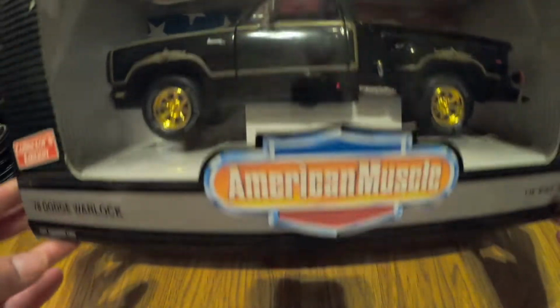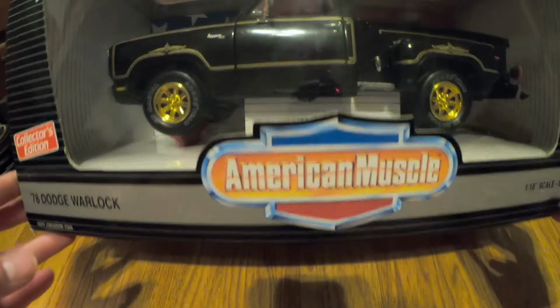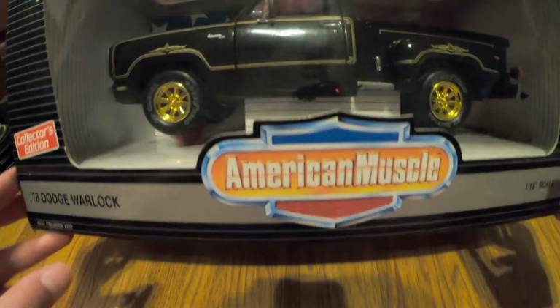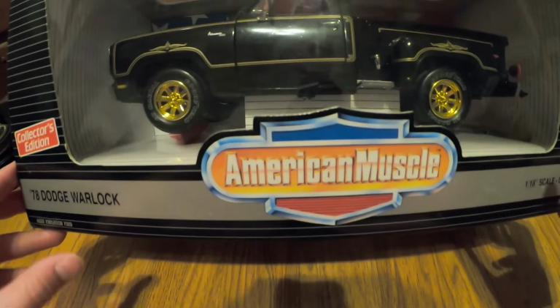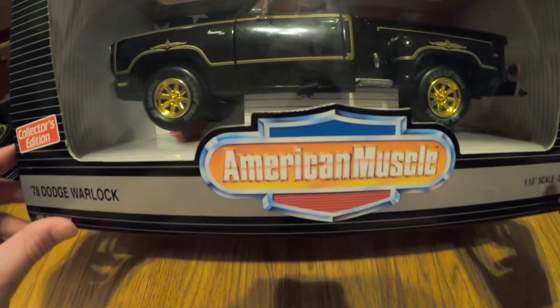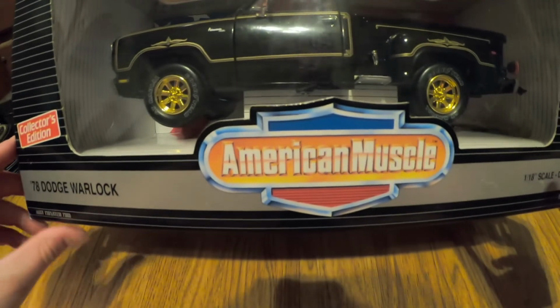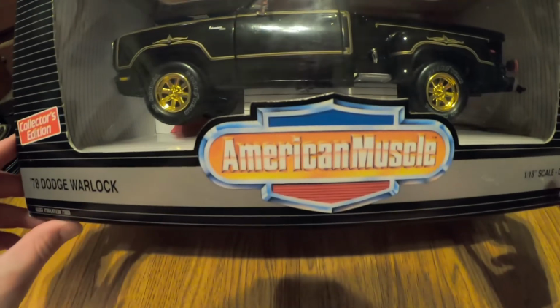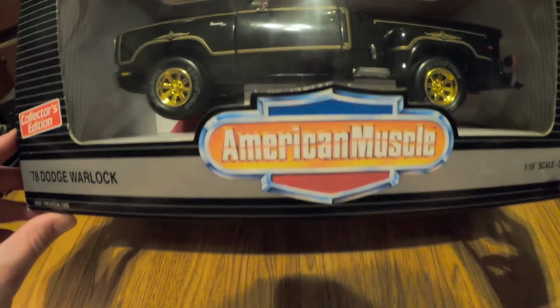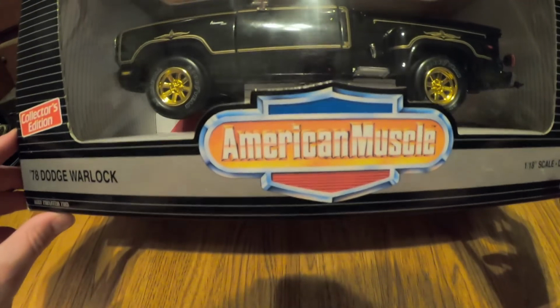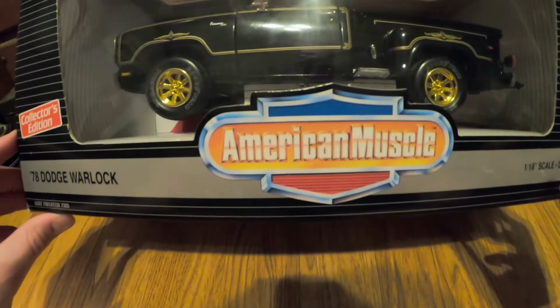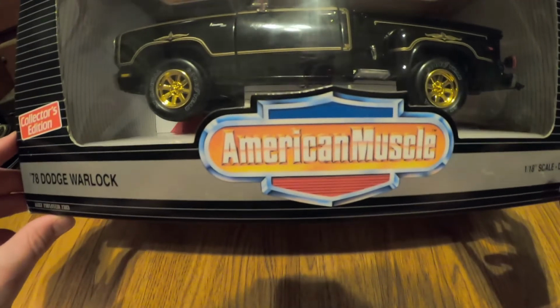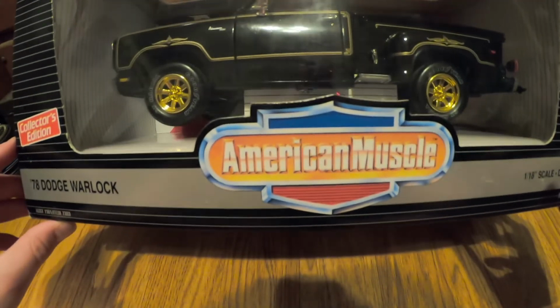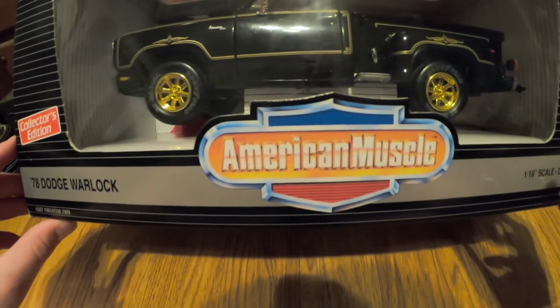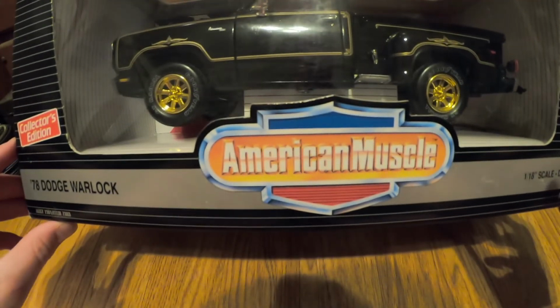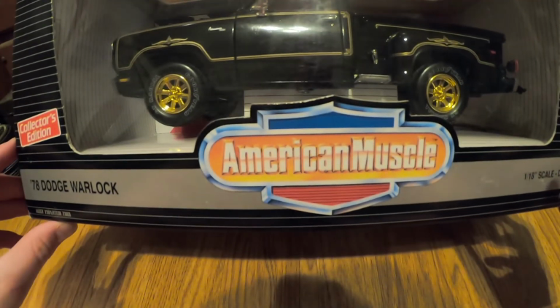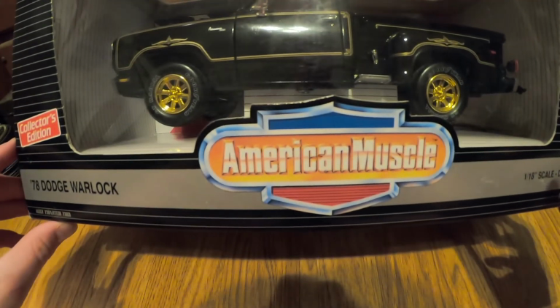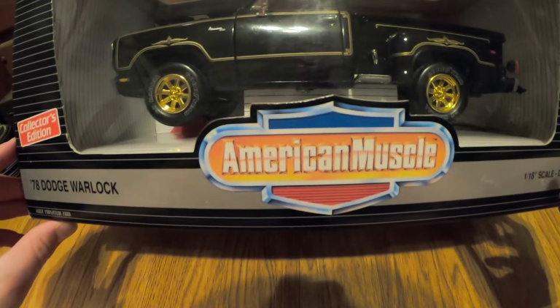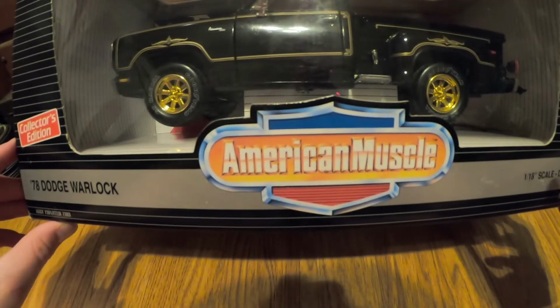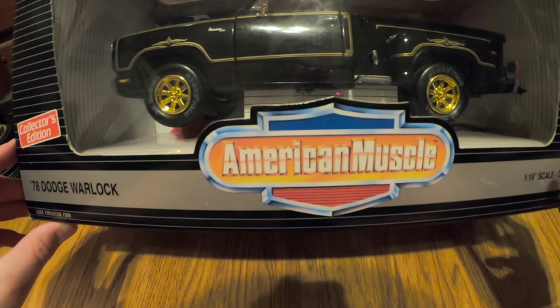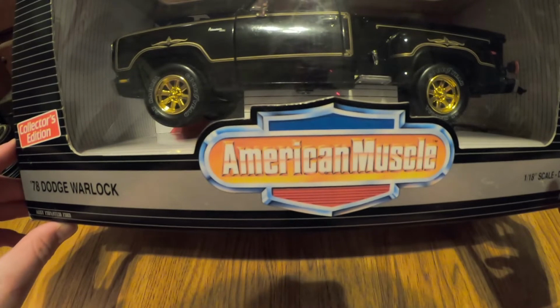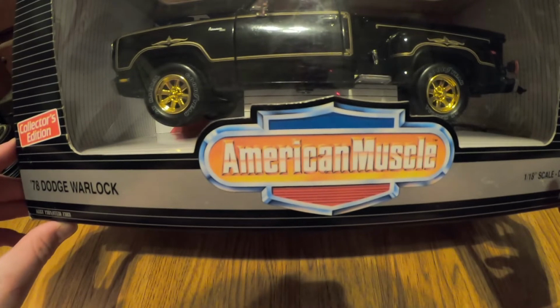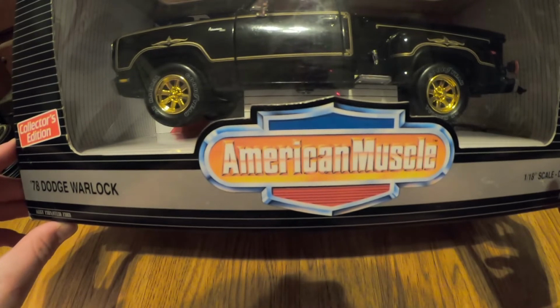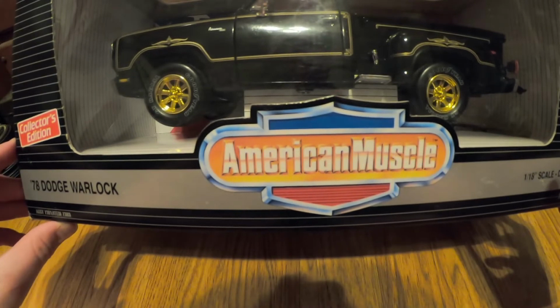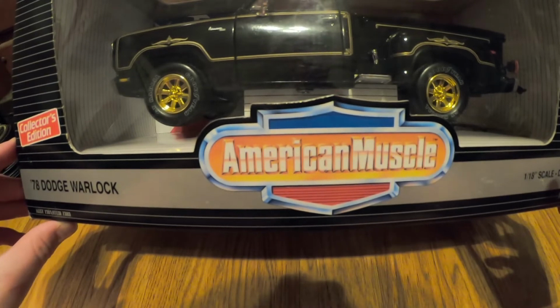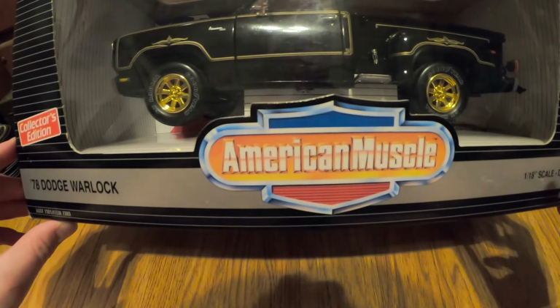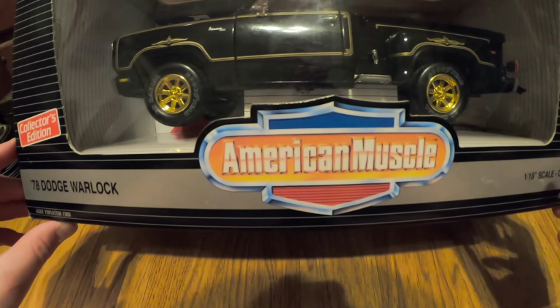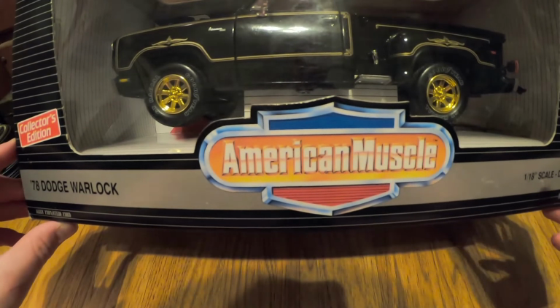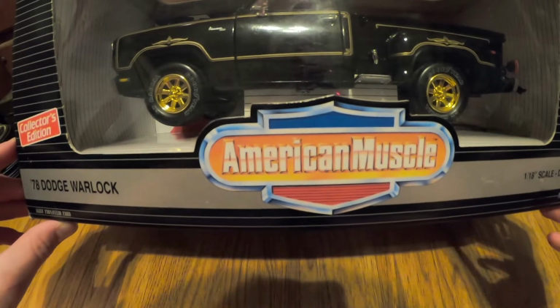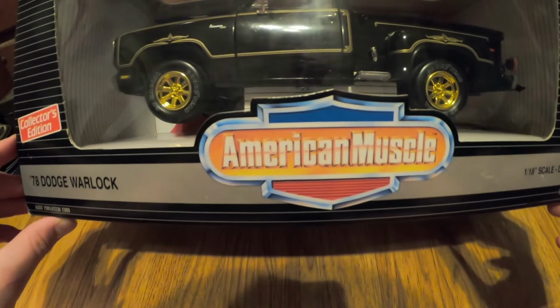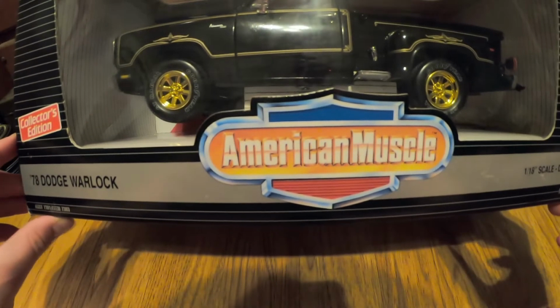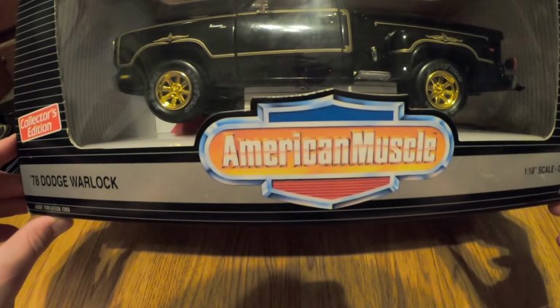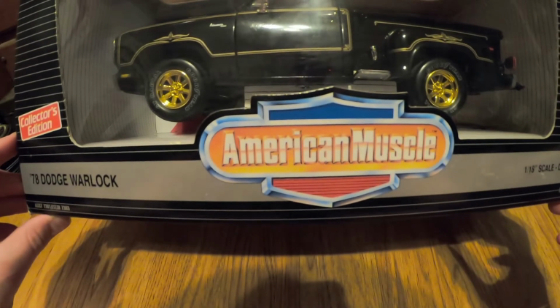So it's got a red interior. It has both of the little side post things, an opening hood, opening doors, opening tailgate, and steerable wheels.